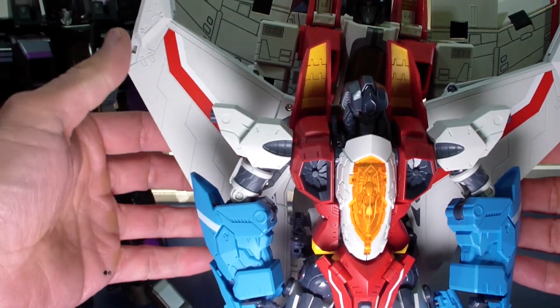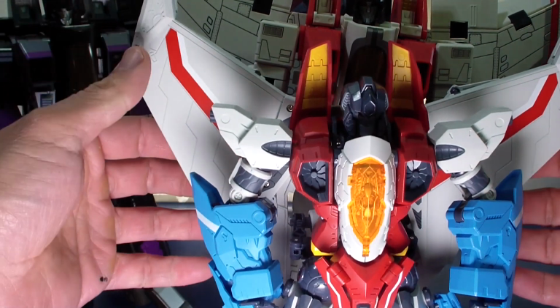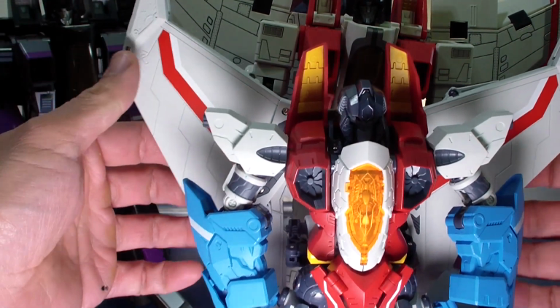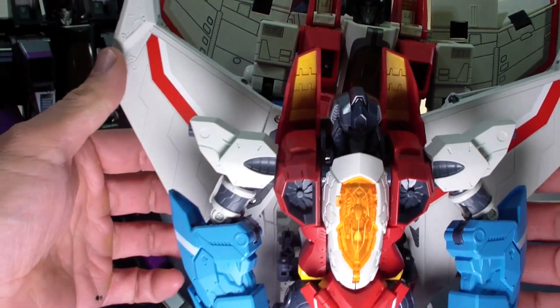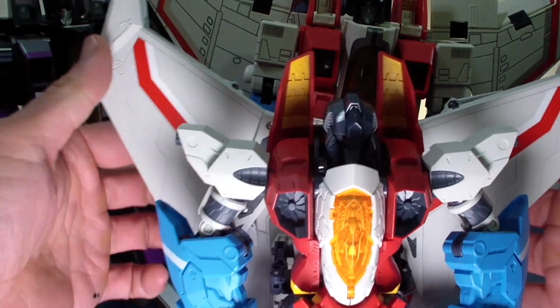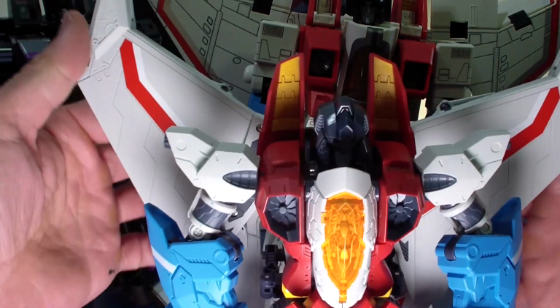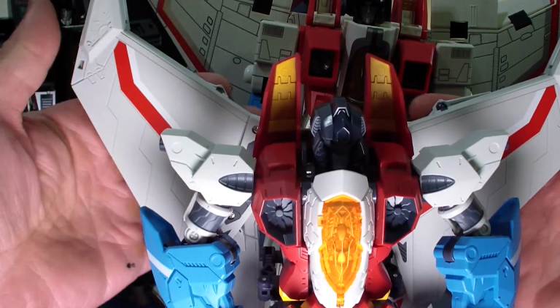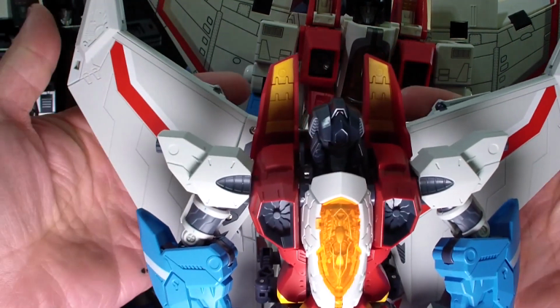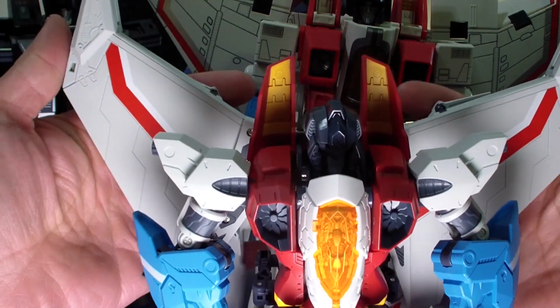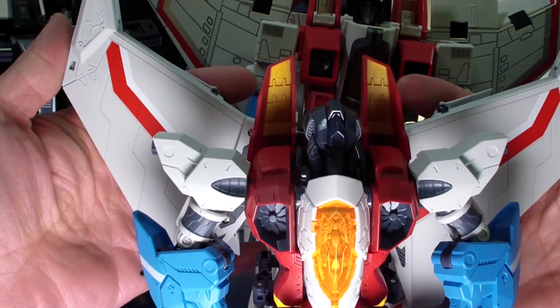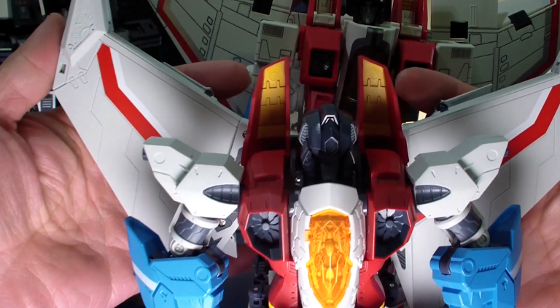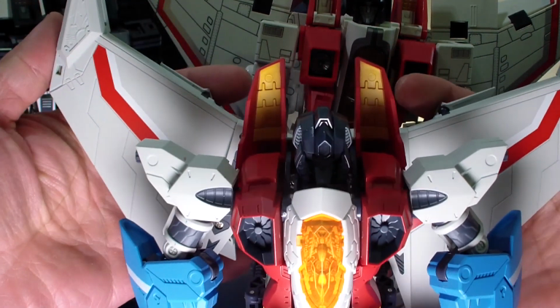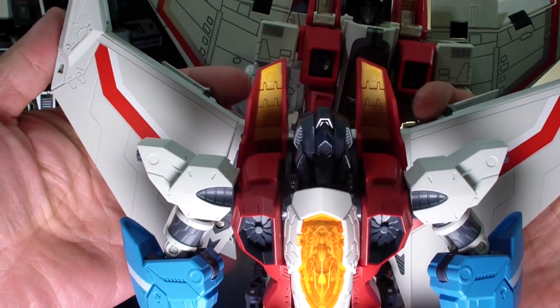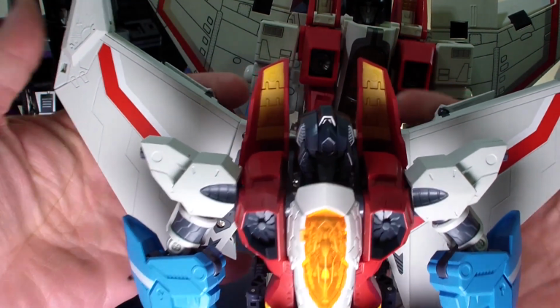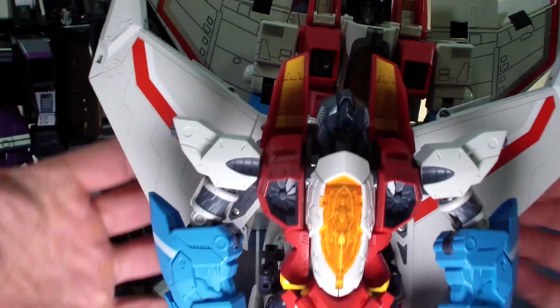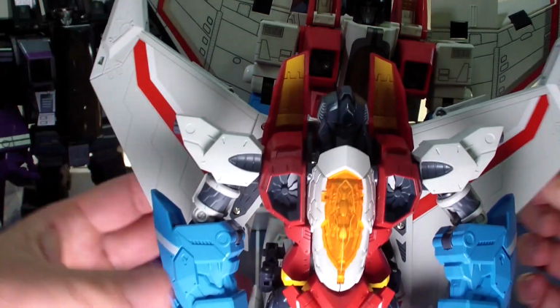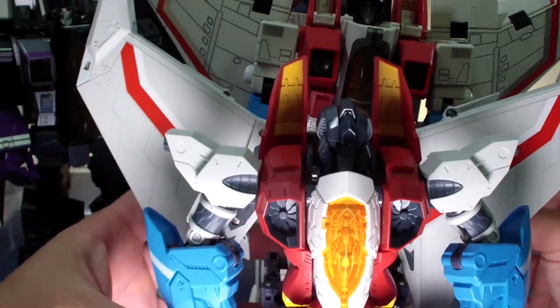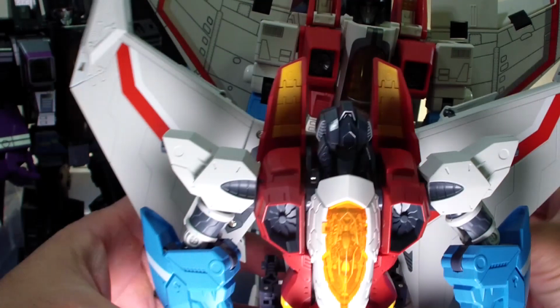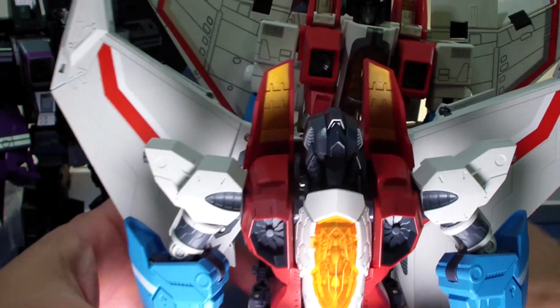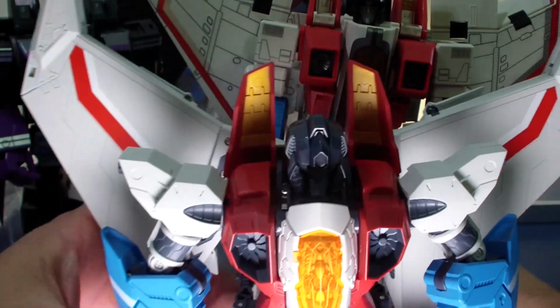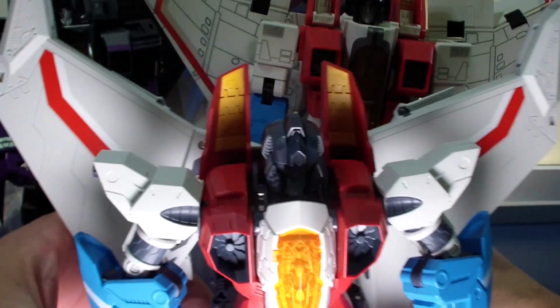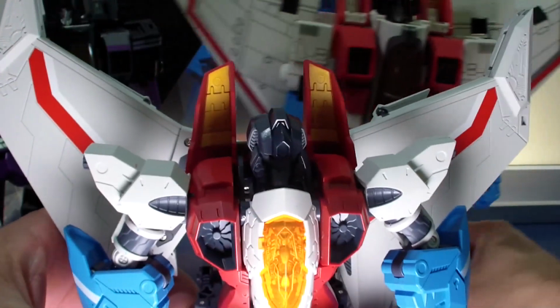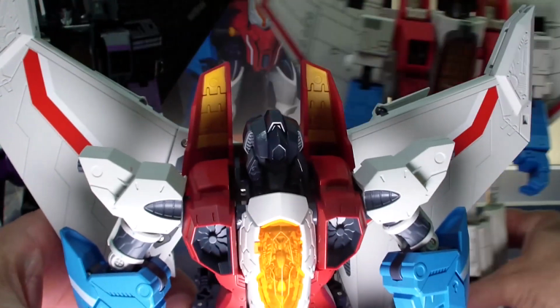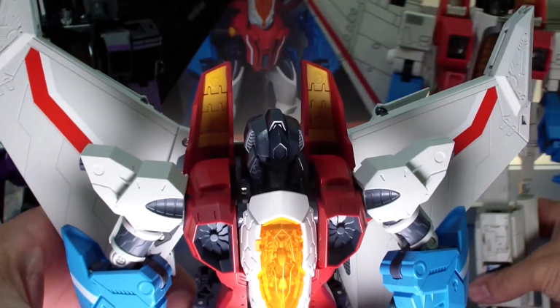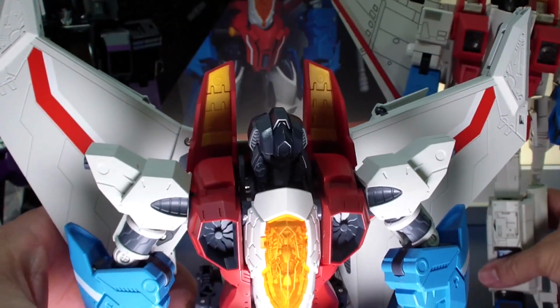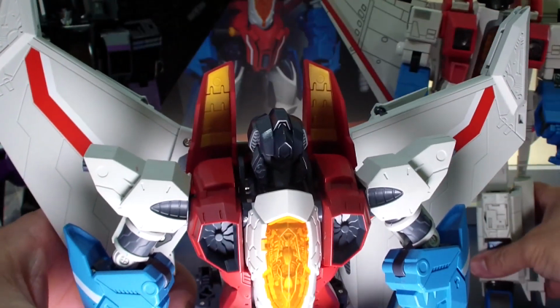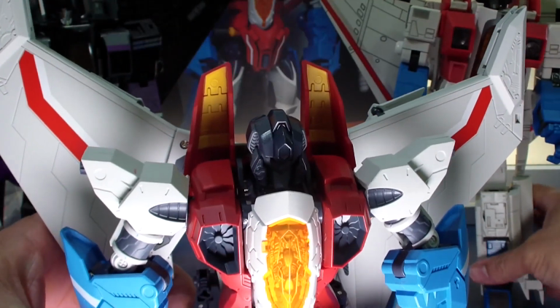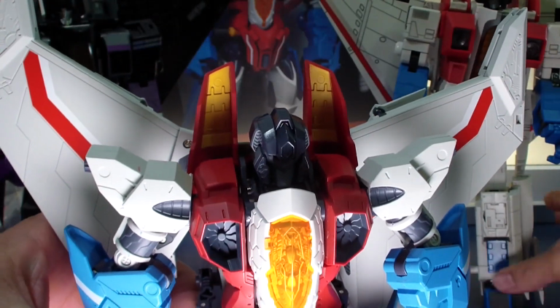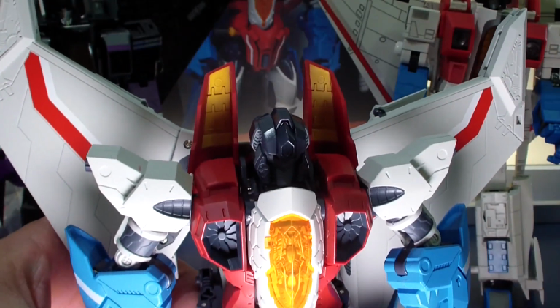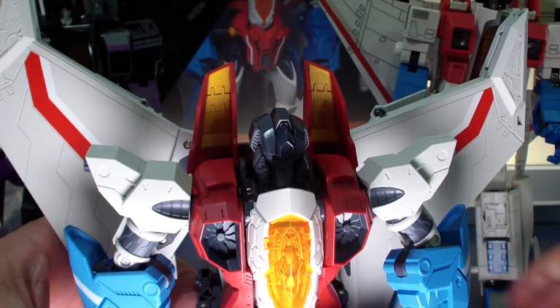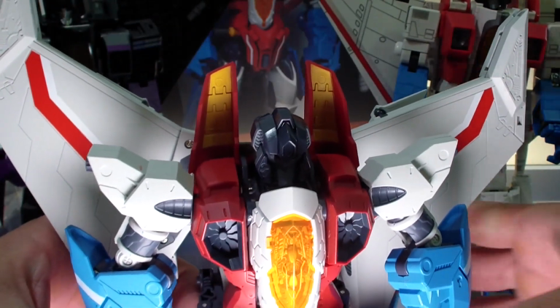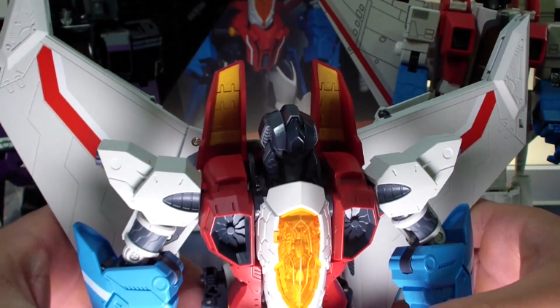And of course he opens up a lot bigger if you want him to be.